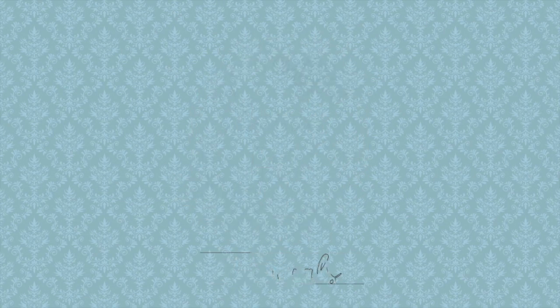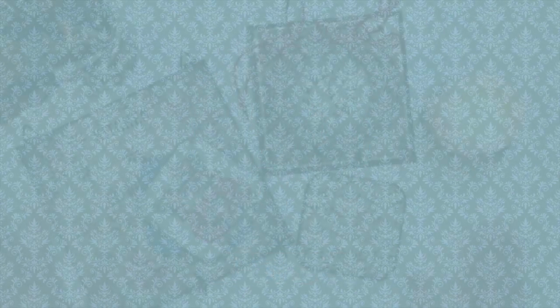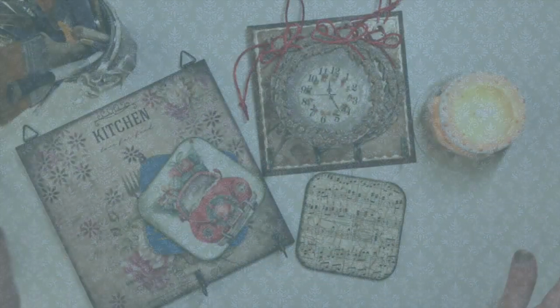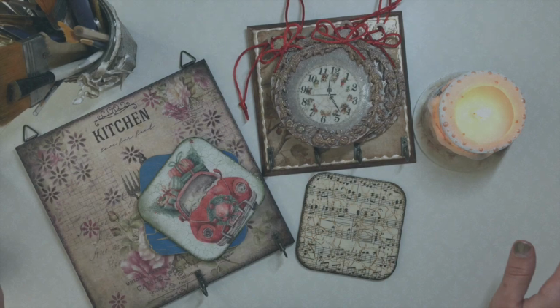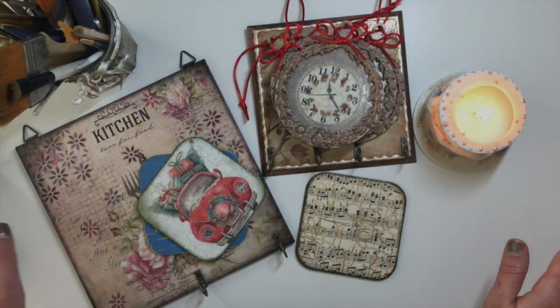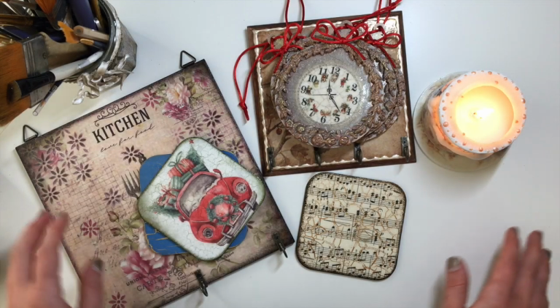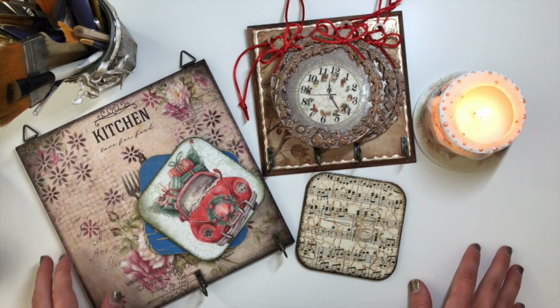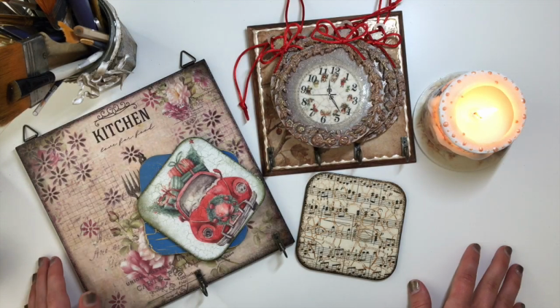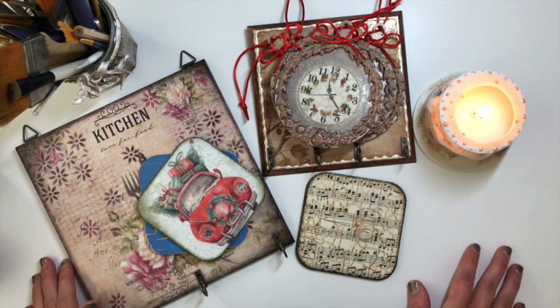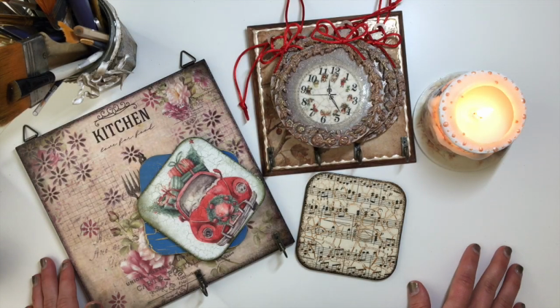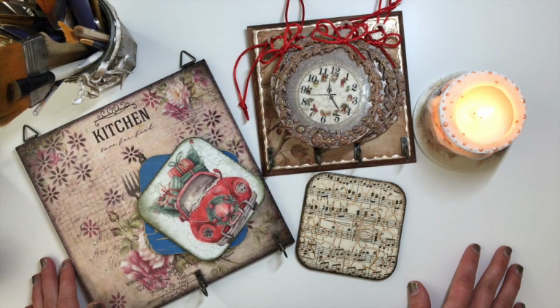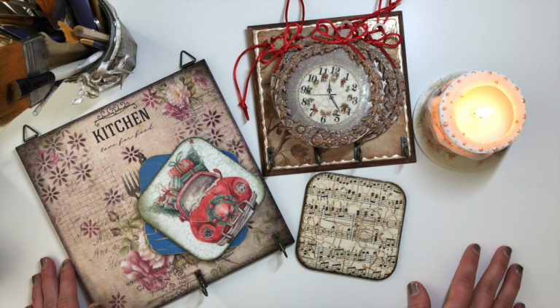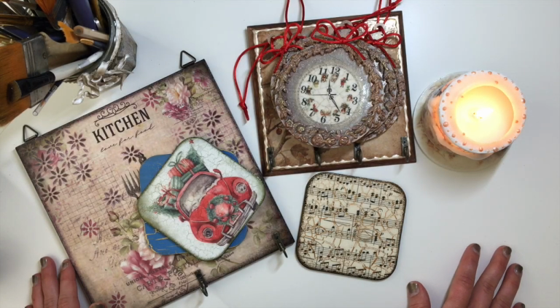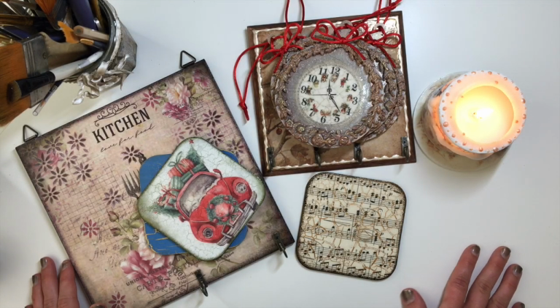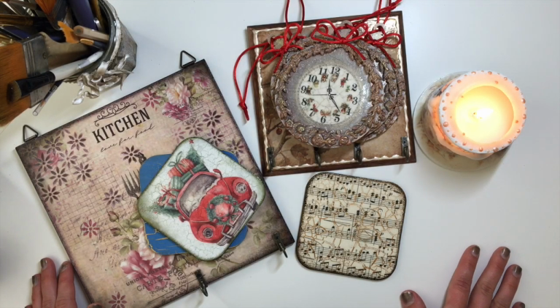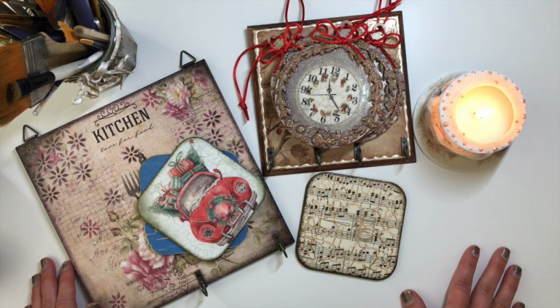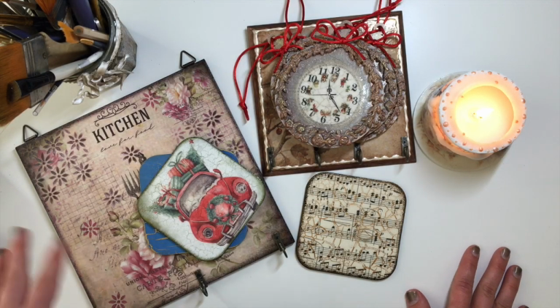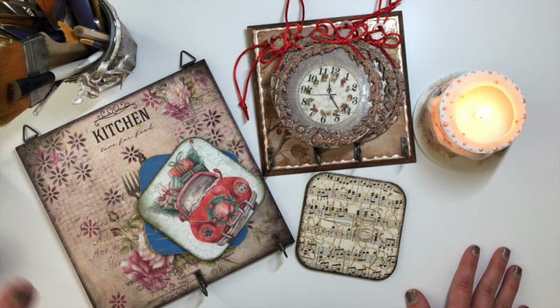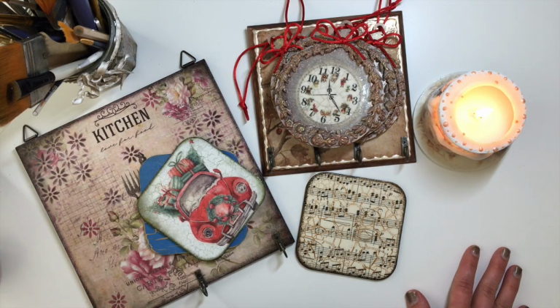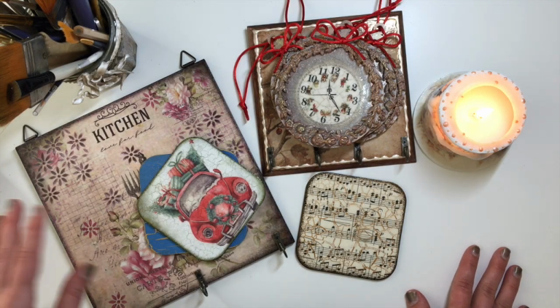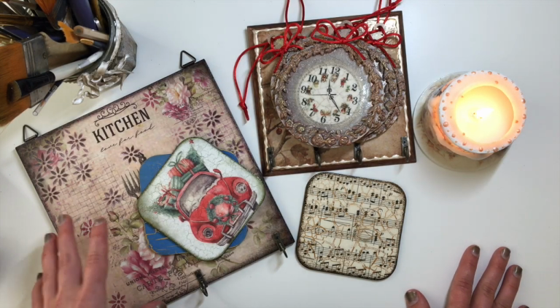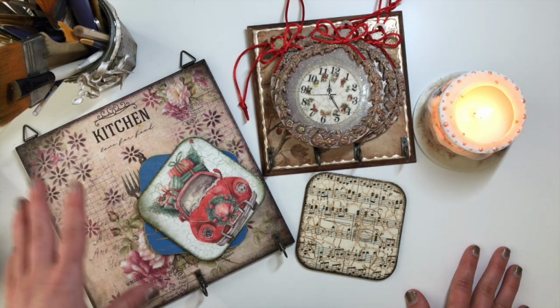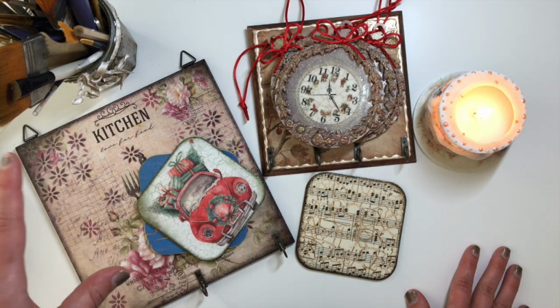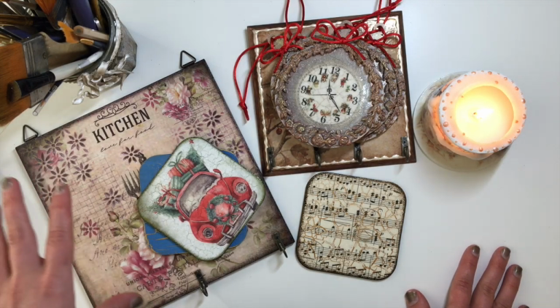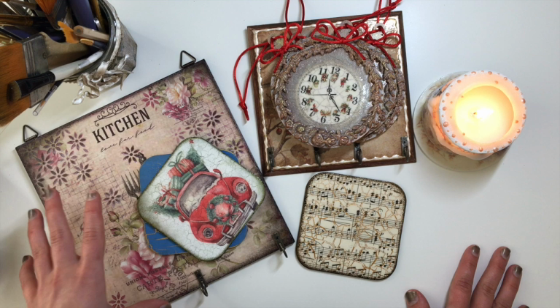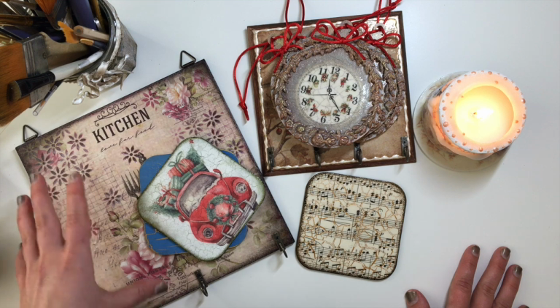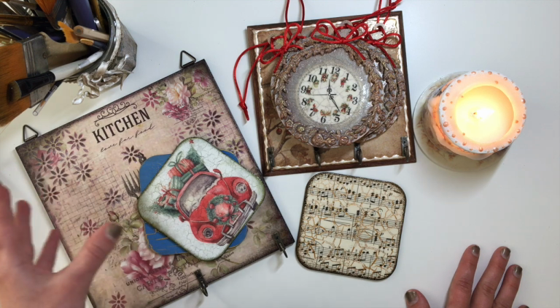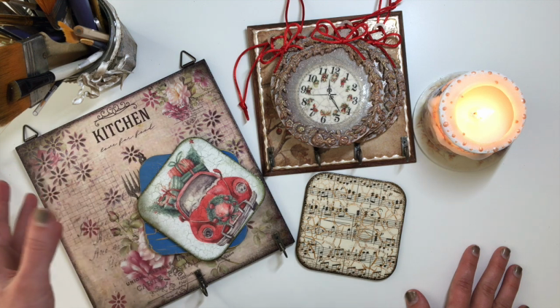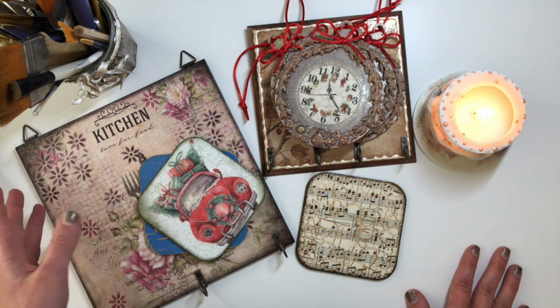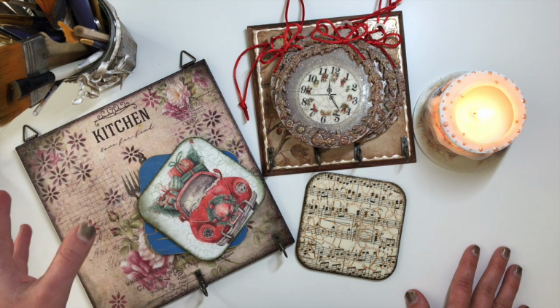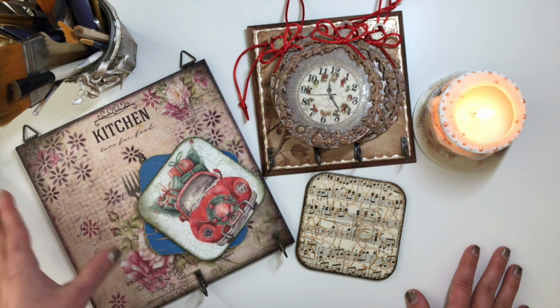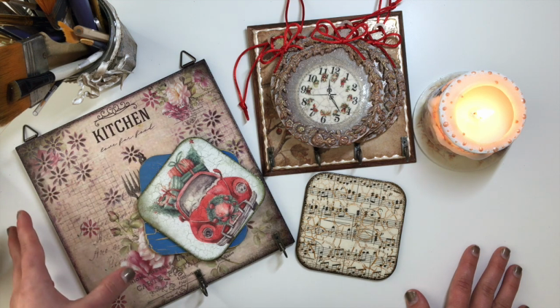Hello friends, welcome back to my channel. Welcome back to another video. Today we have another decoupage for beginners video.